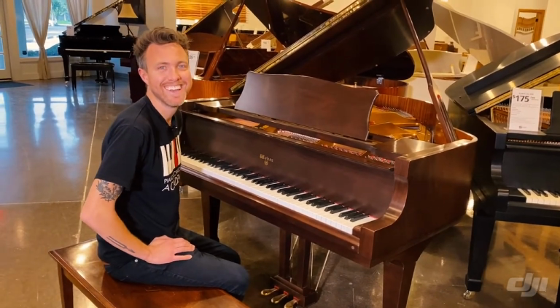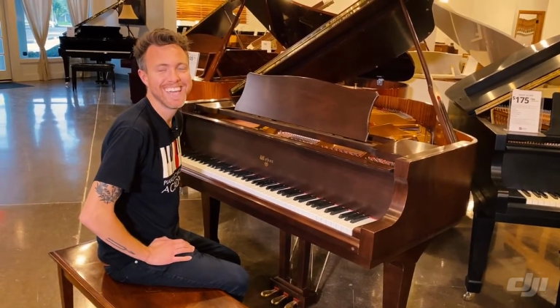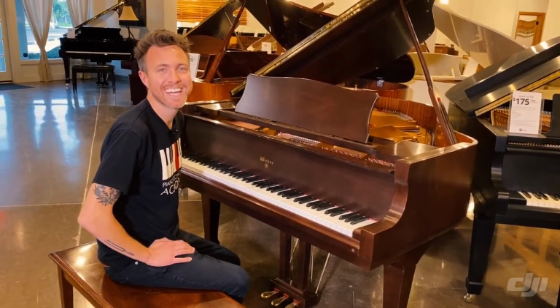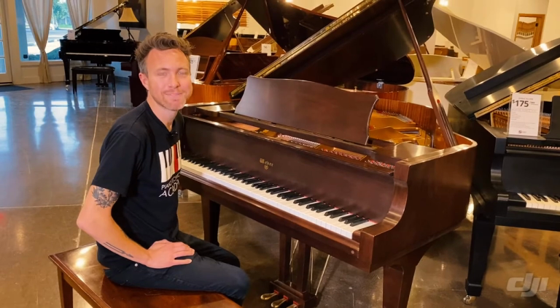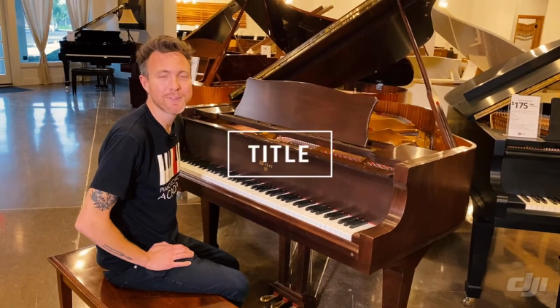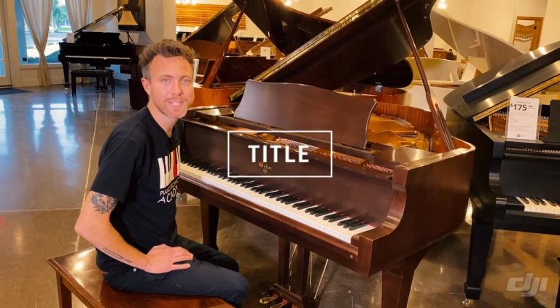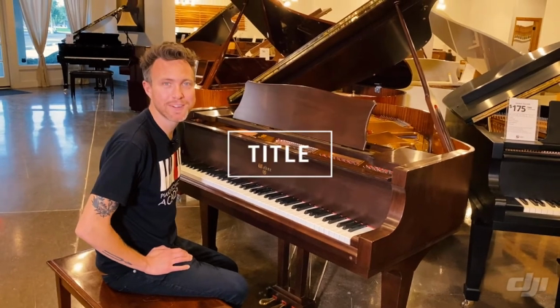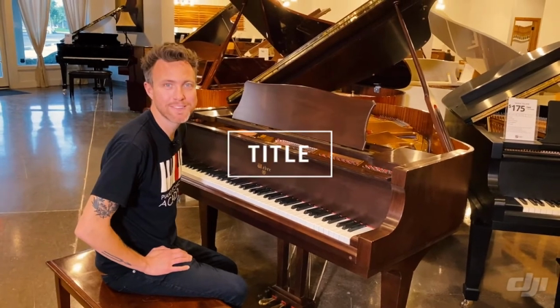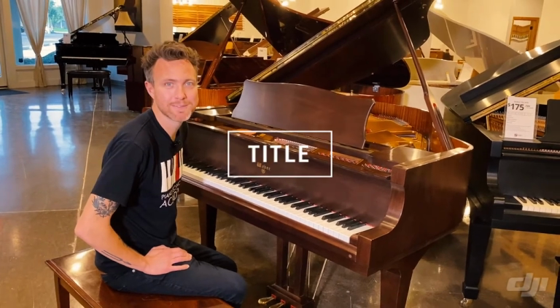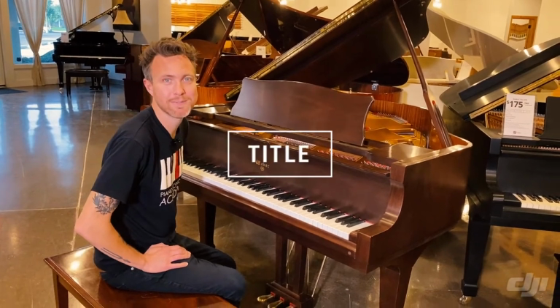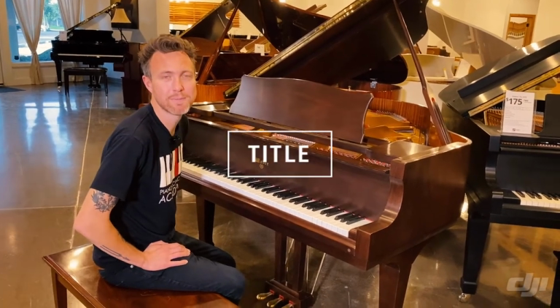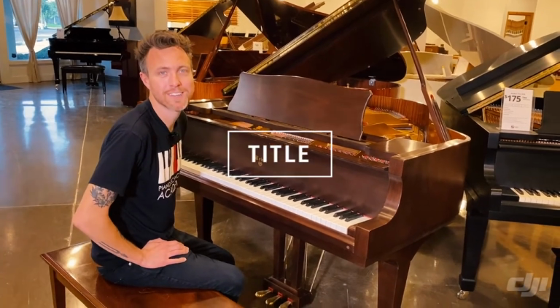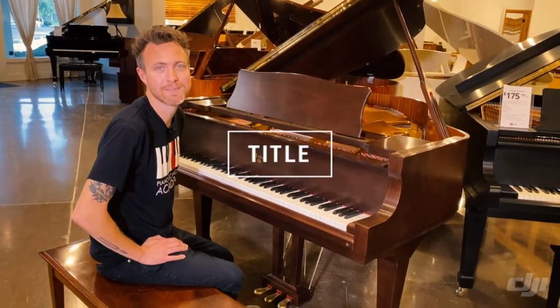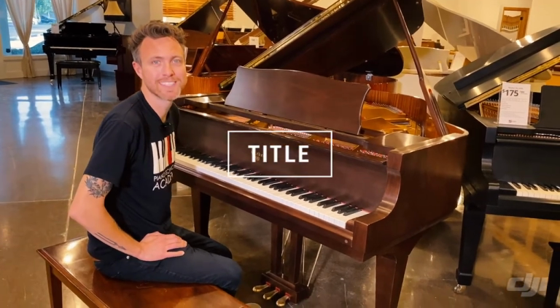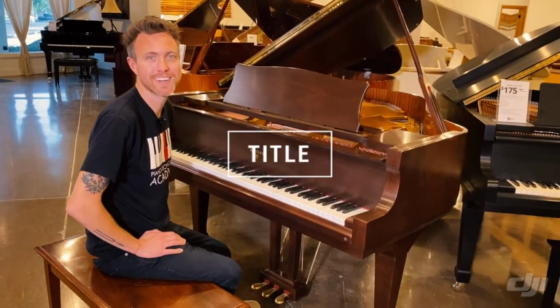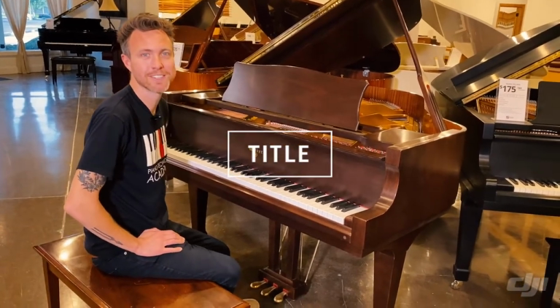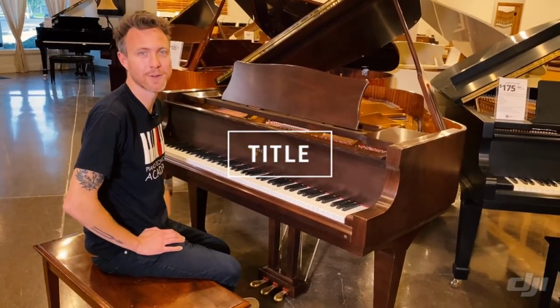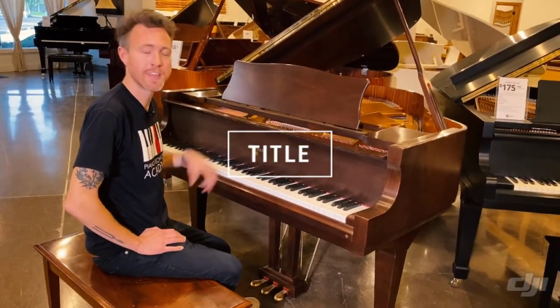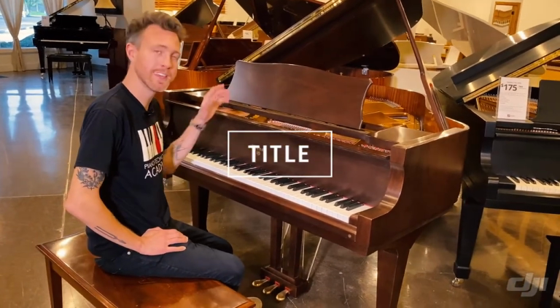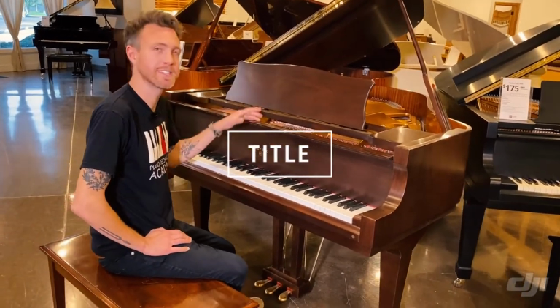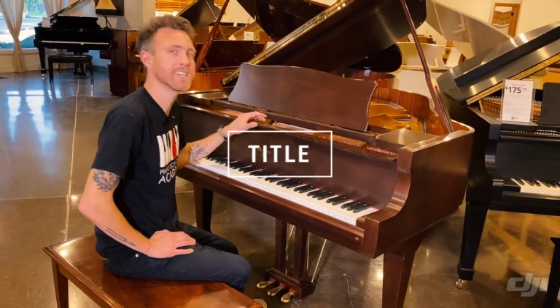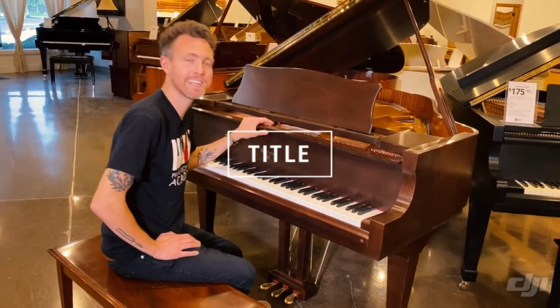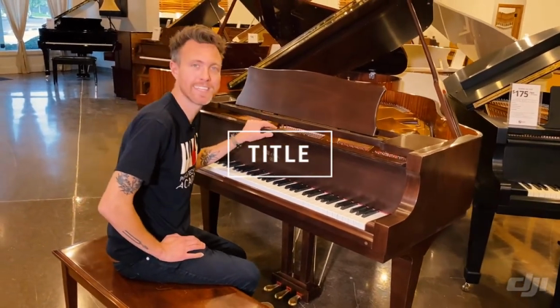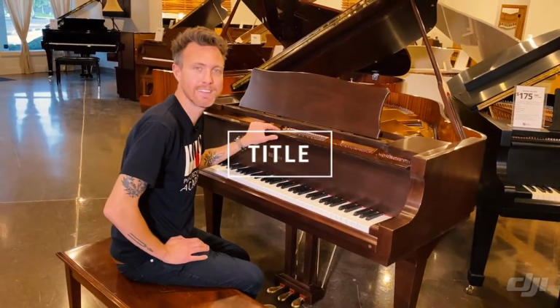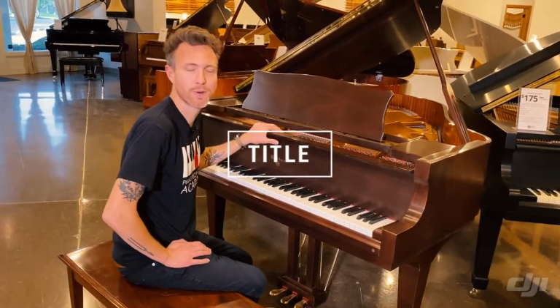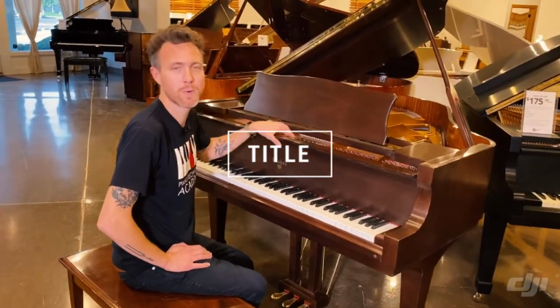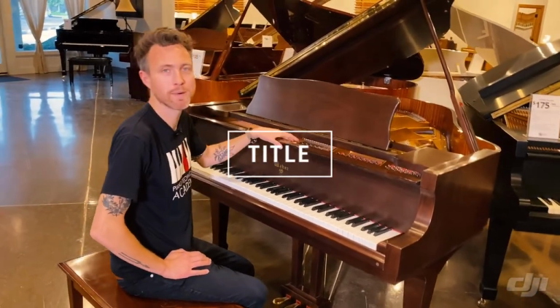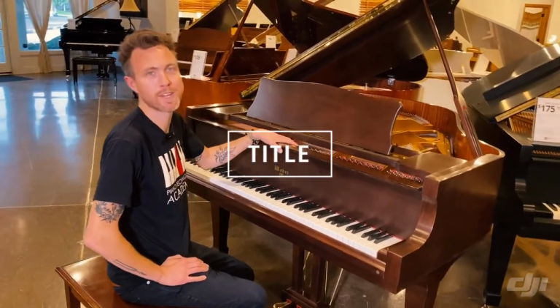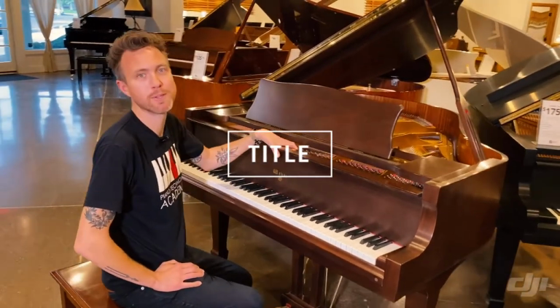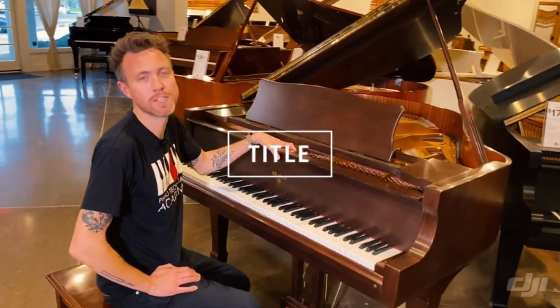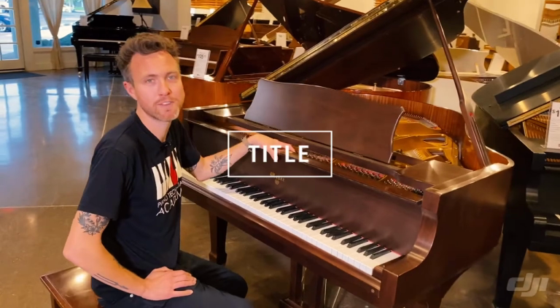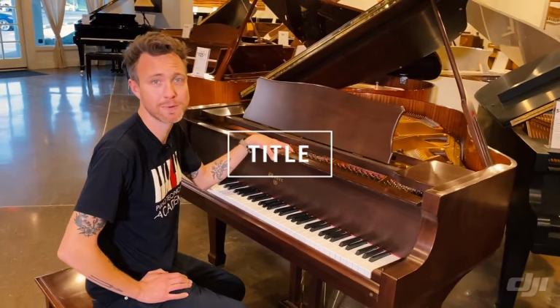Hey guys, Michael Stilwell here from Stilwell Pianos in Mesa, Arizona, and this is a 1994 Weber WG-51.